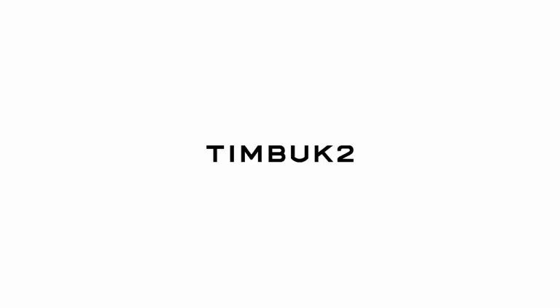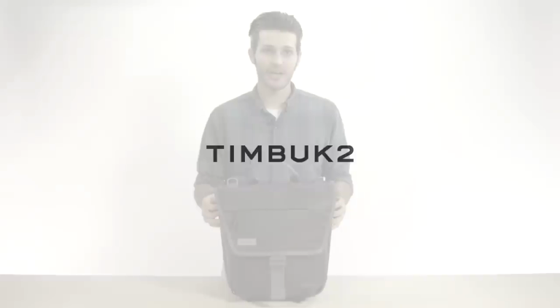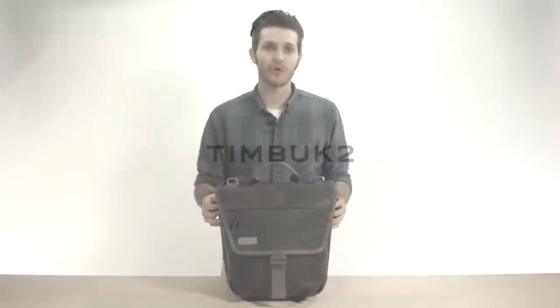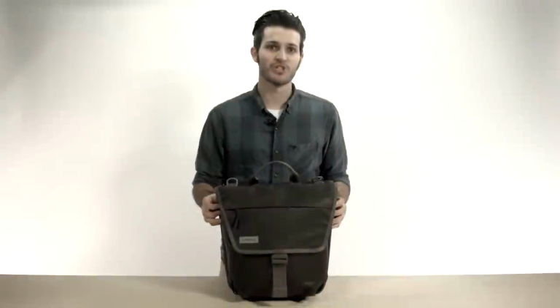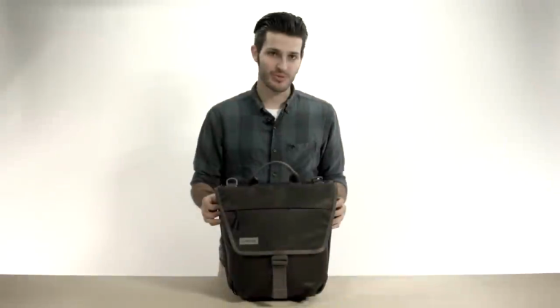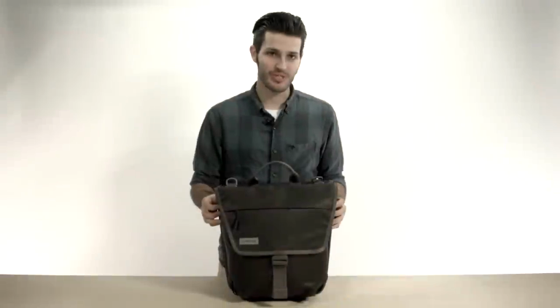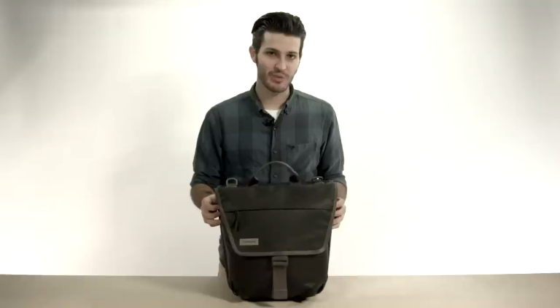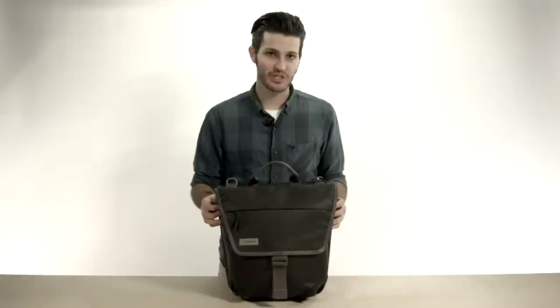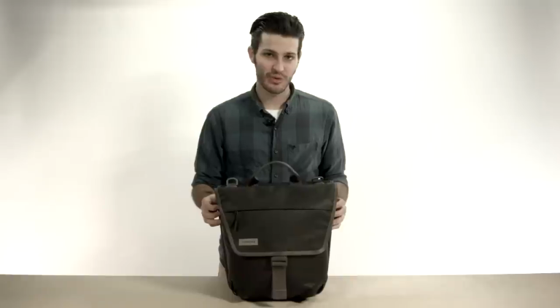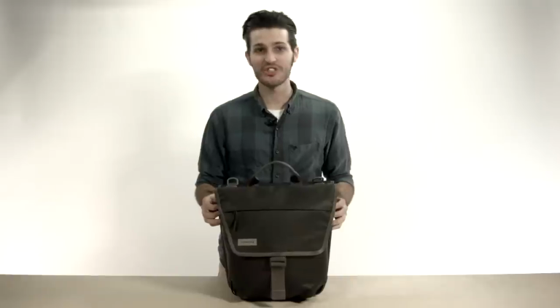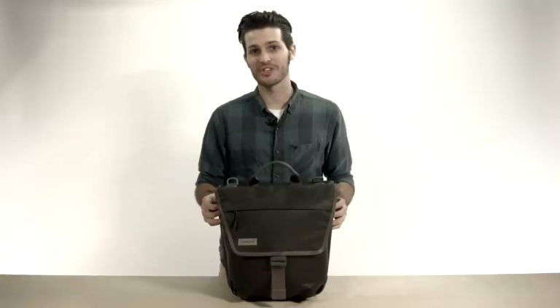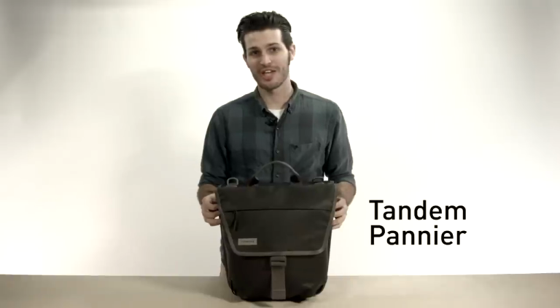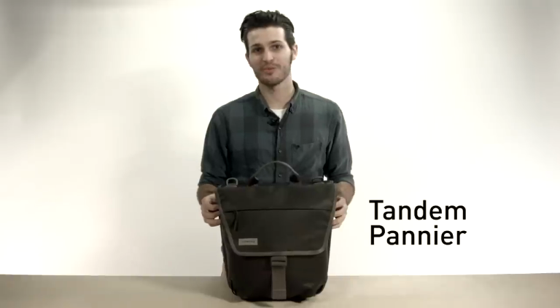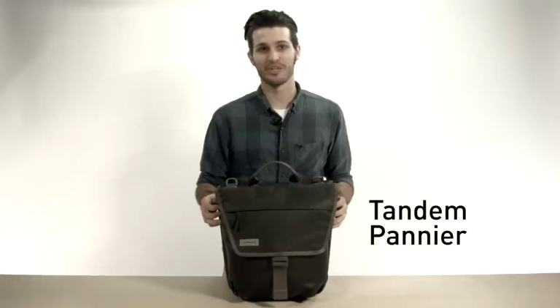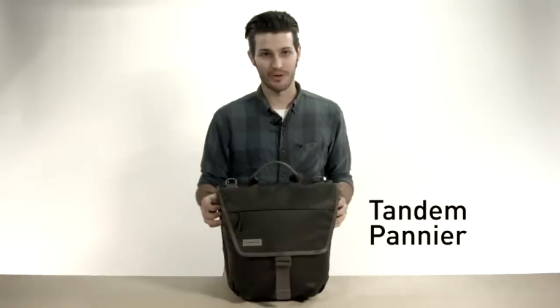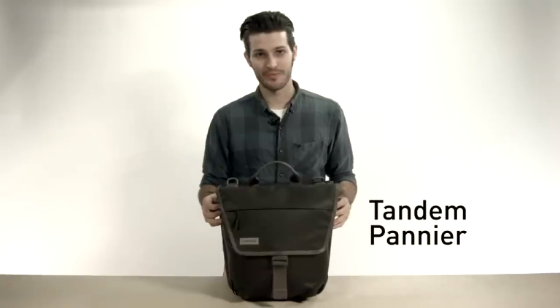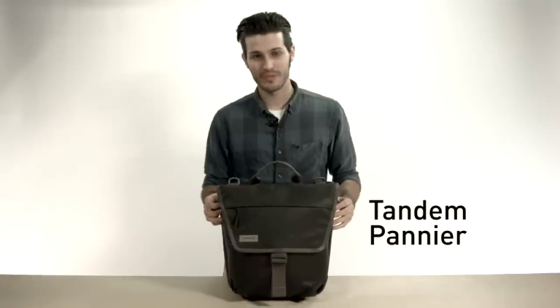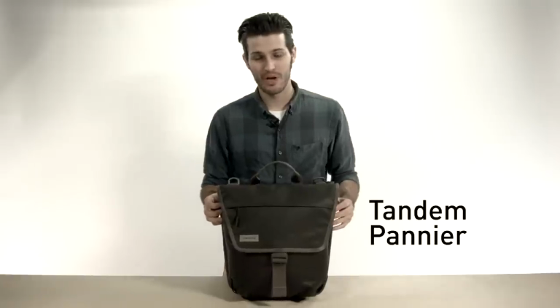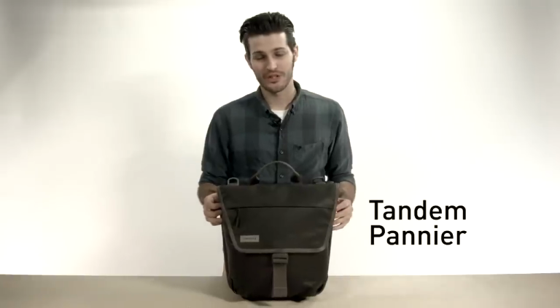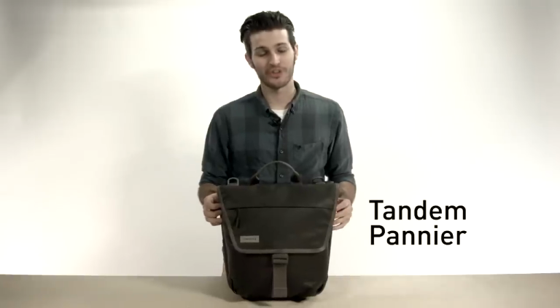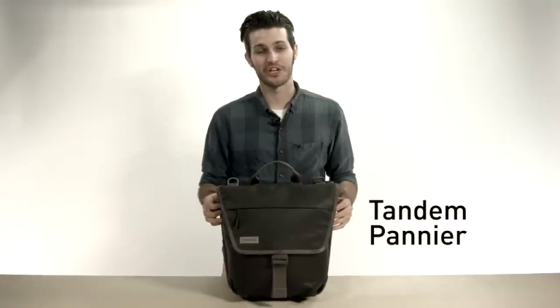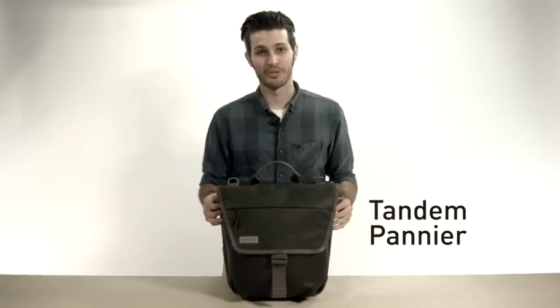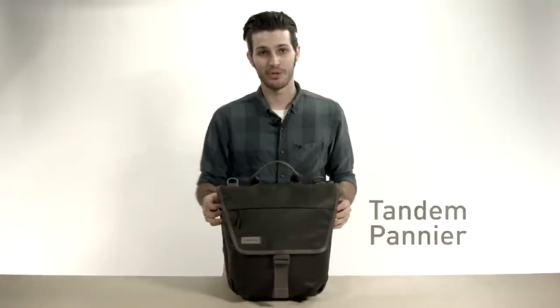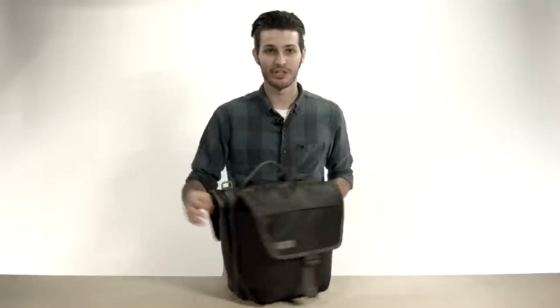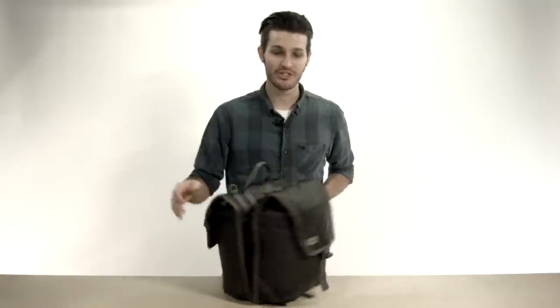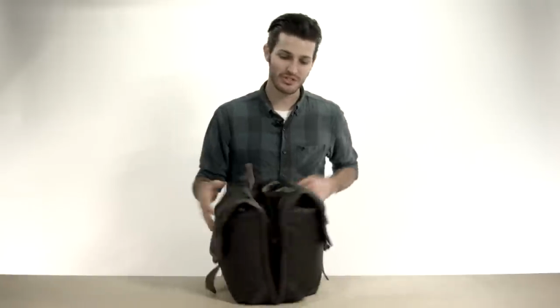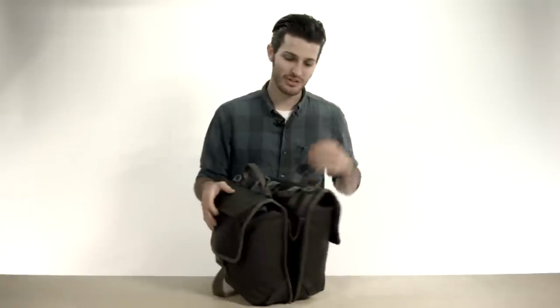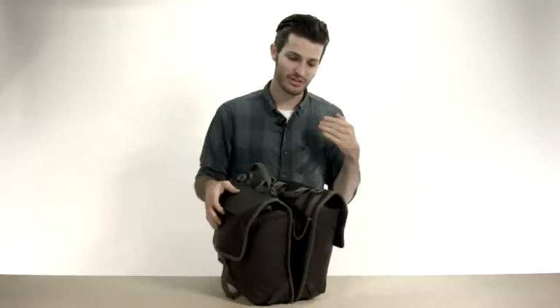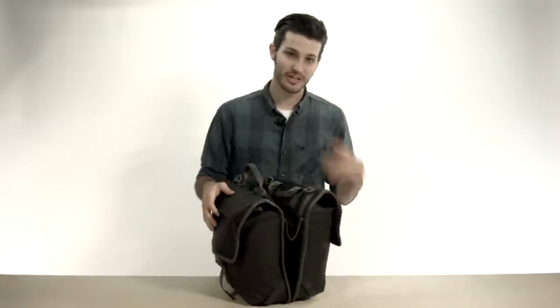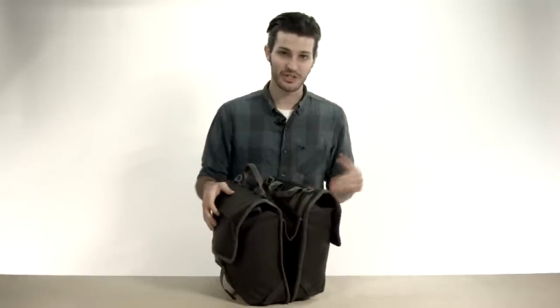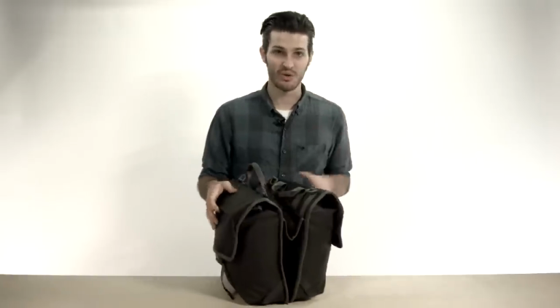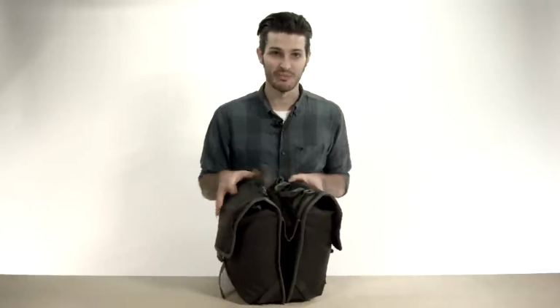Hey there, I'm Seamus with Timbuk2 and this is the Tandem Pannier. It's called the Tandem Pannier because you get two of them.